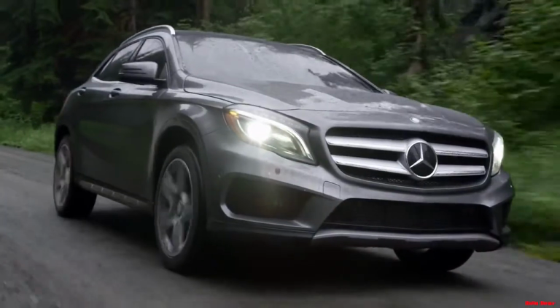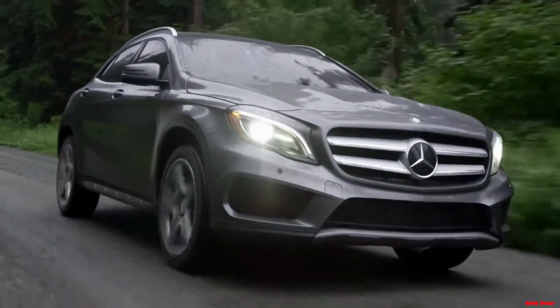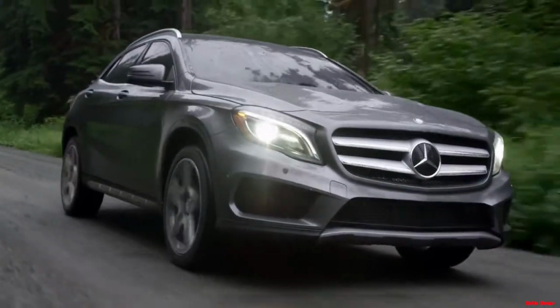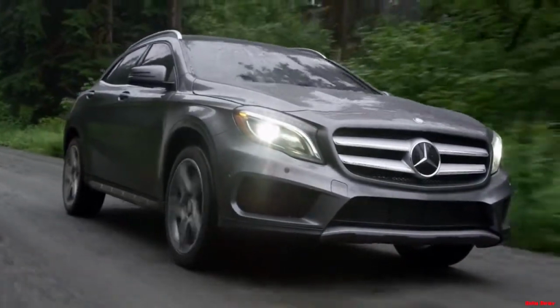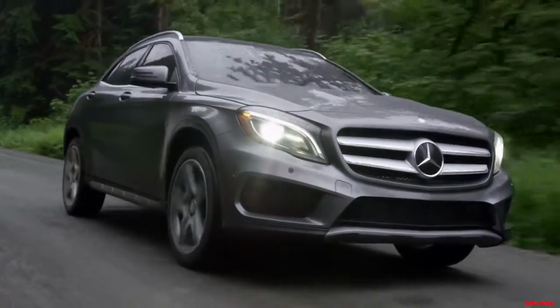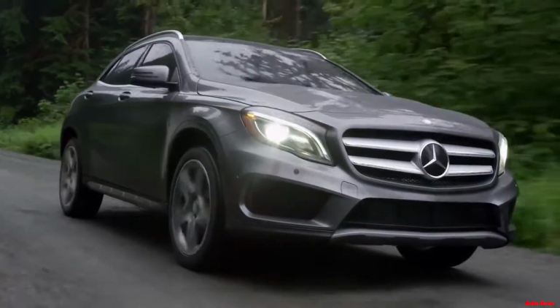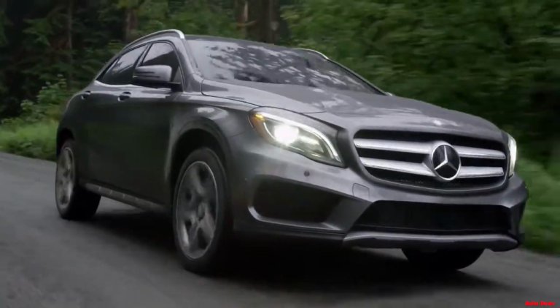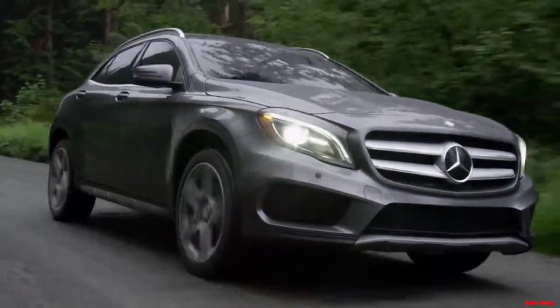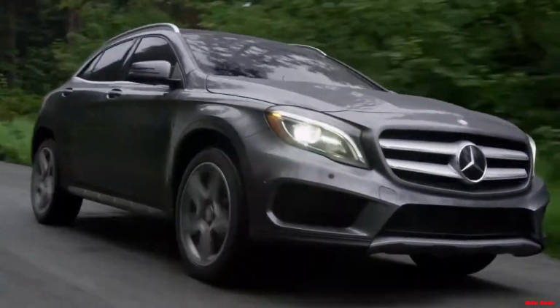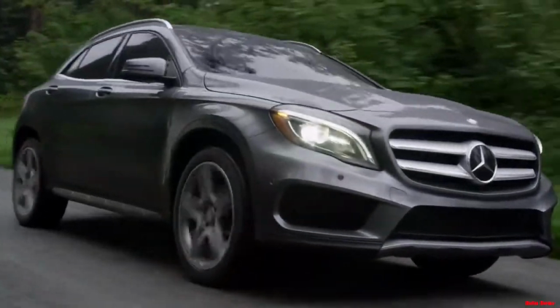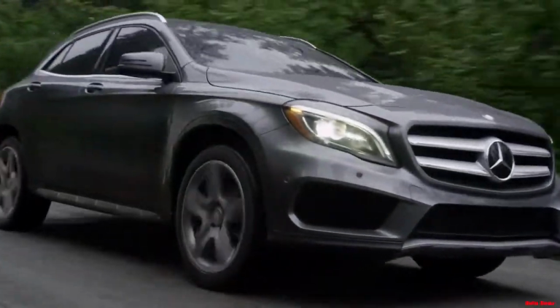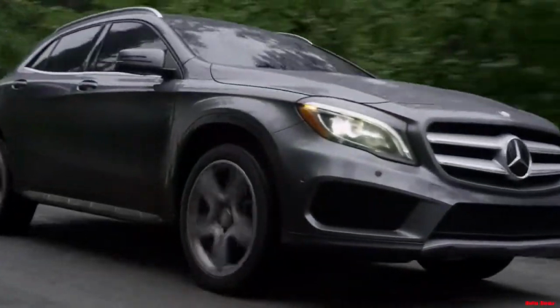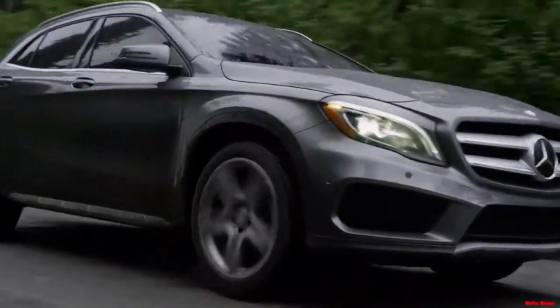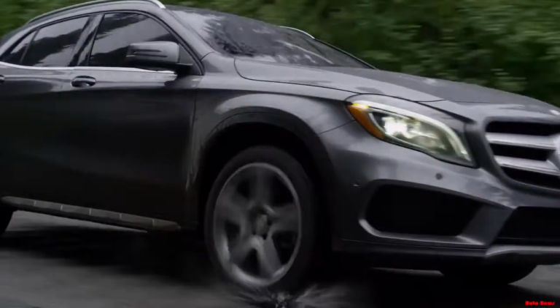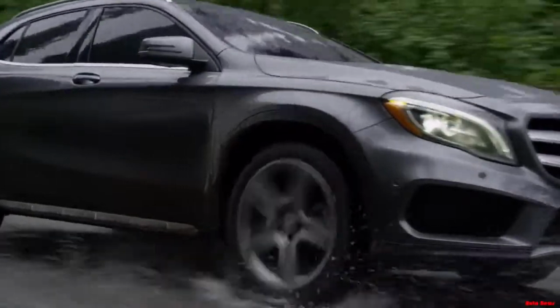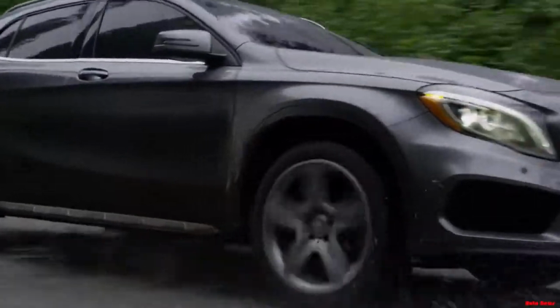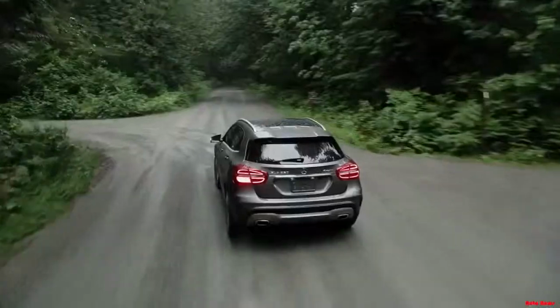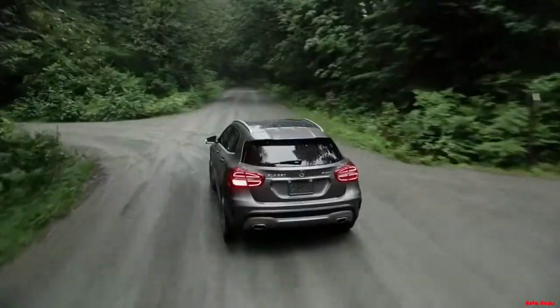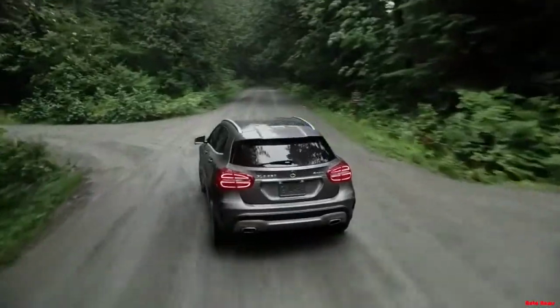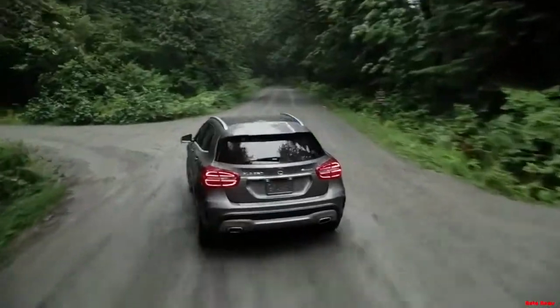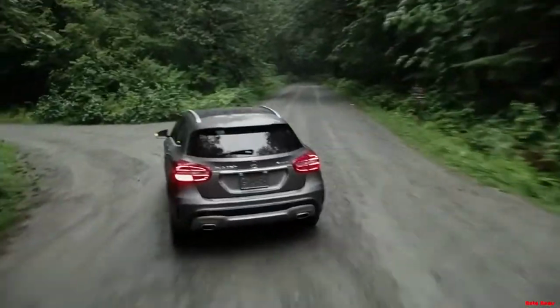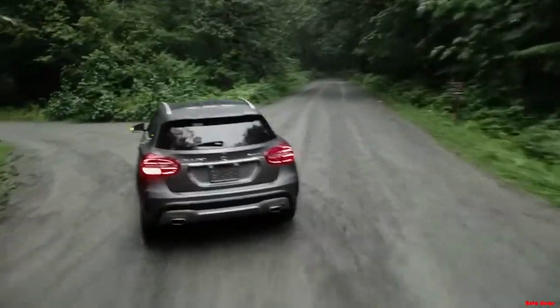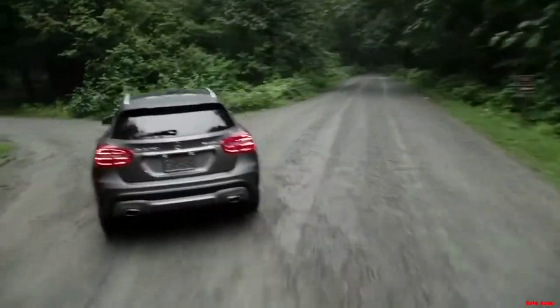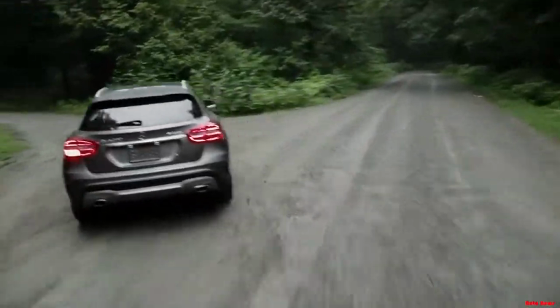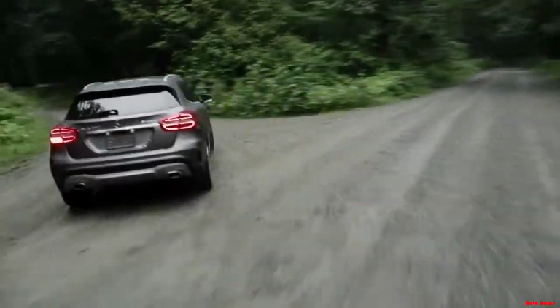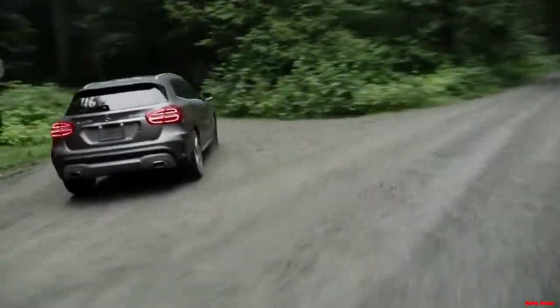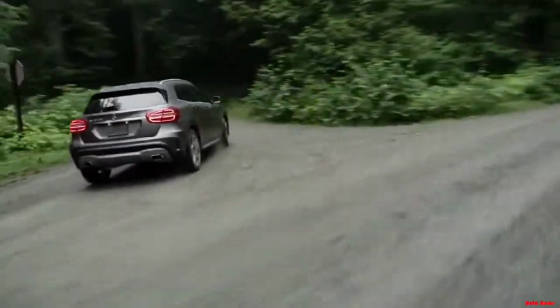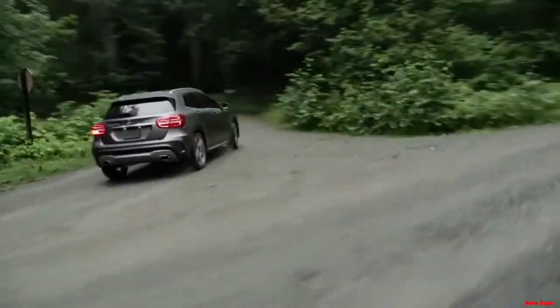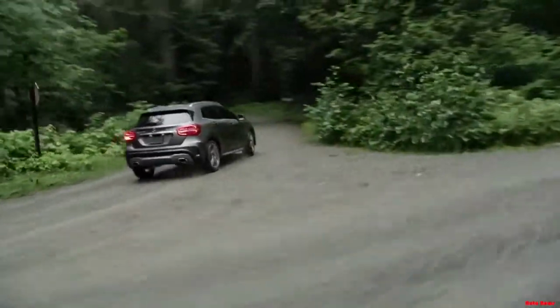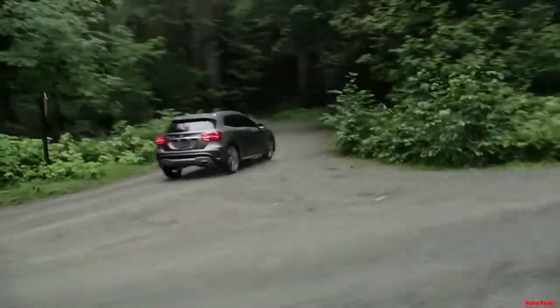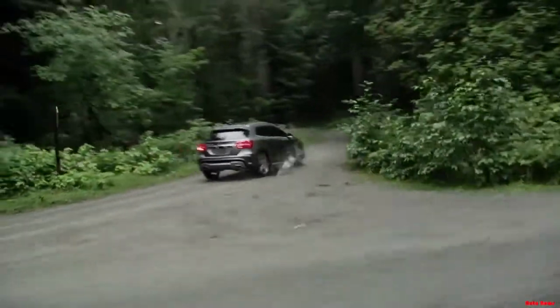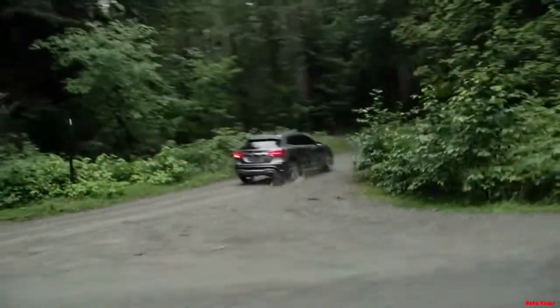Everything that makes a Mercedes-Benz a Mercedes-Benz, designed to fit your active, connected lifestyle.